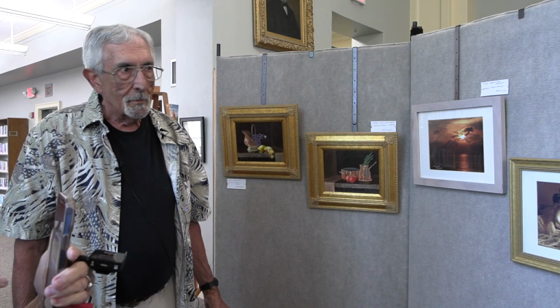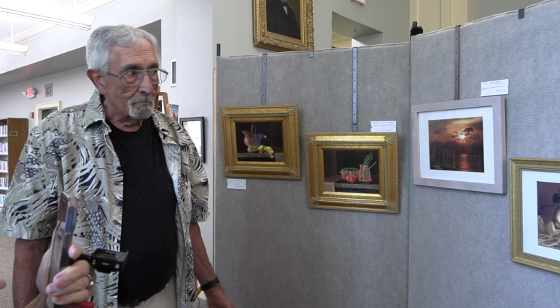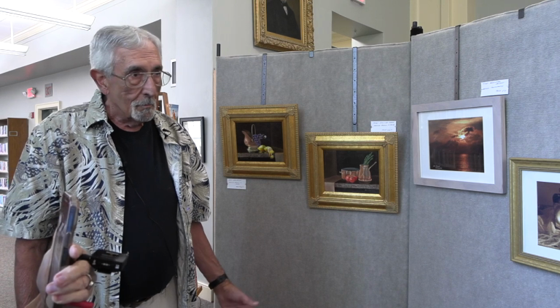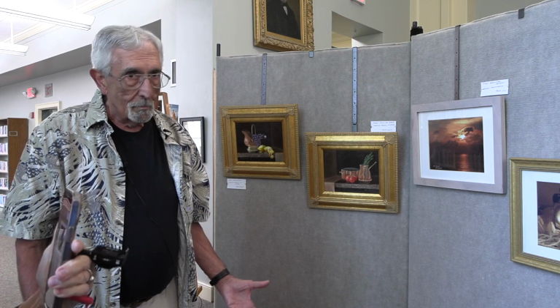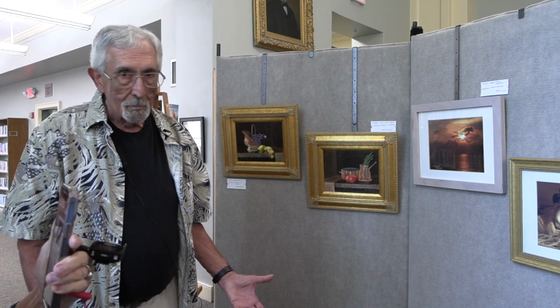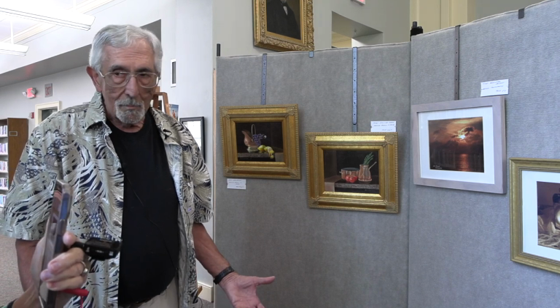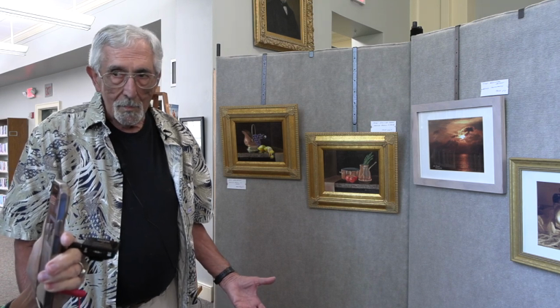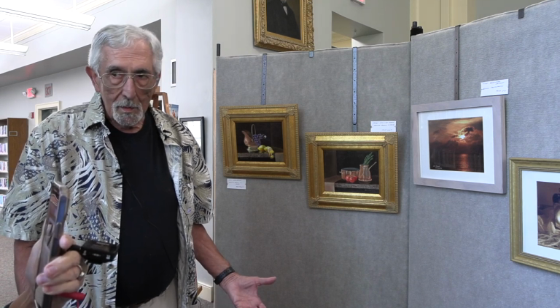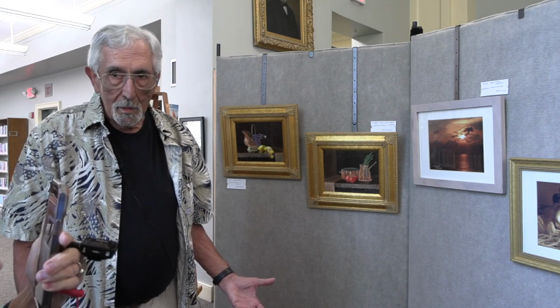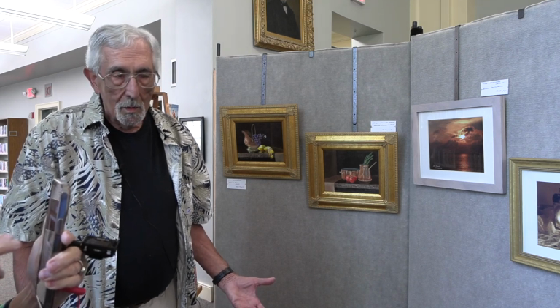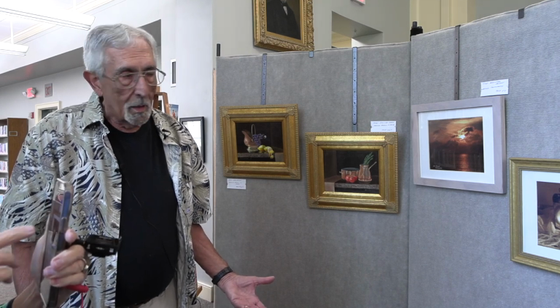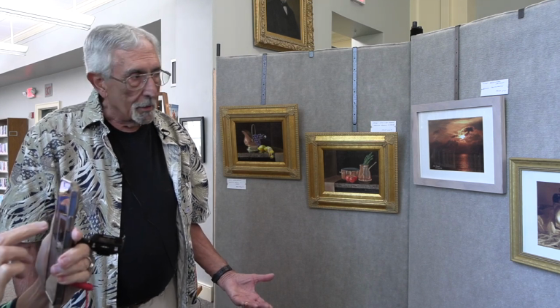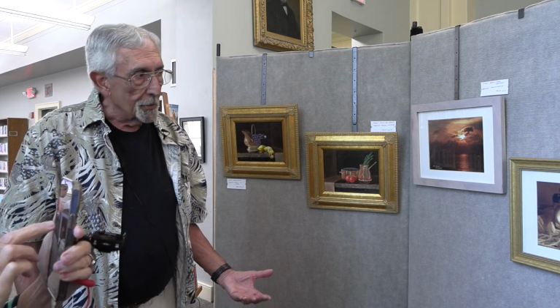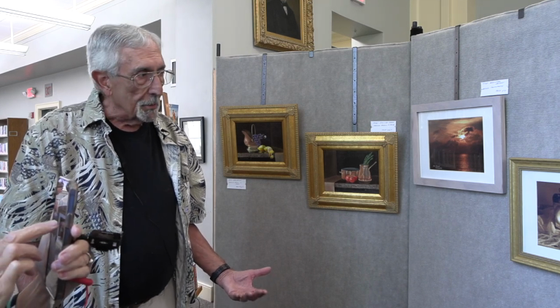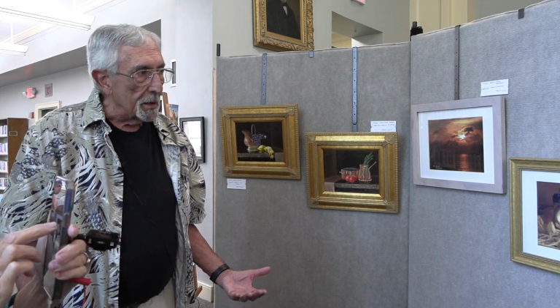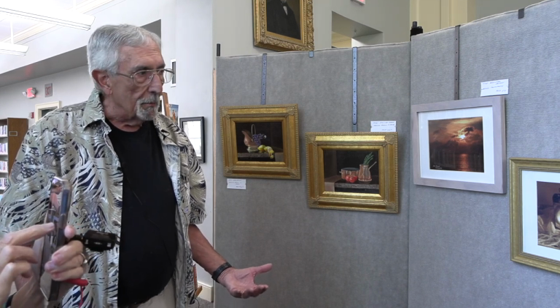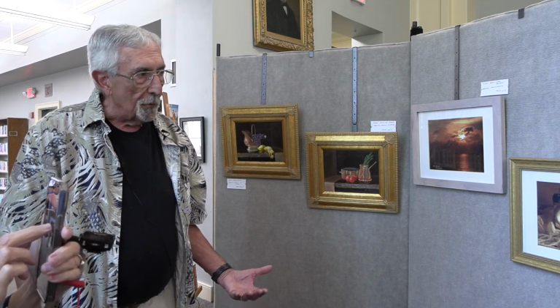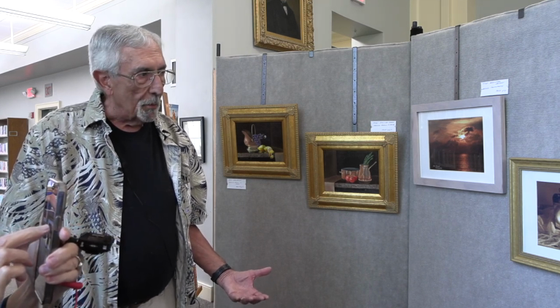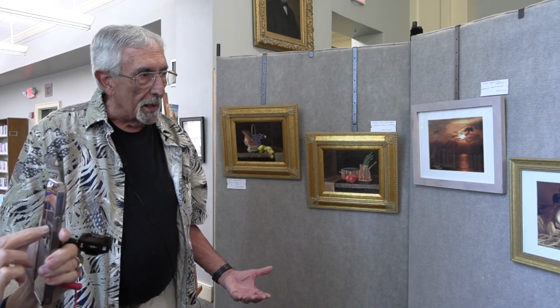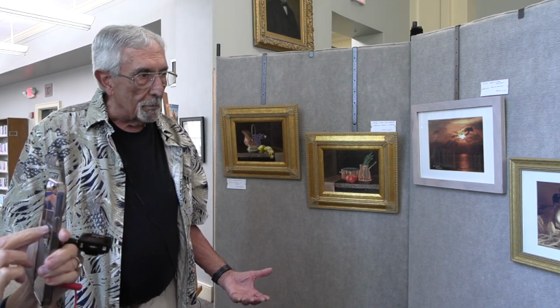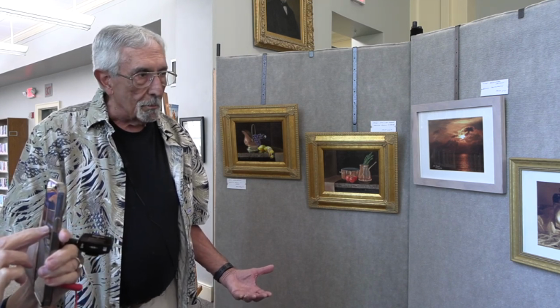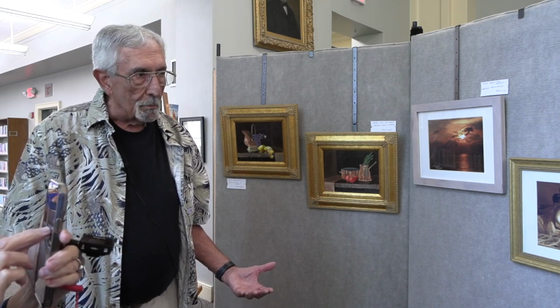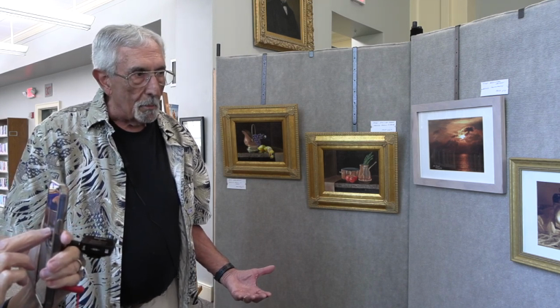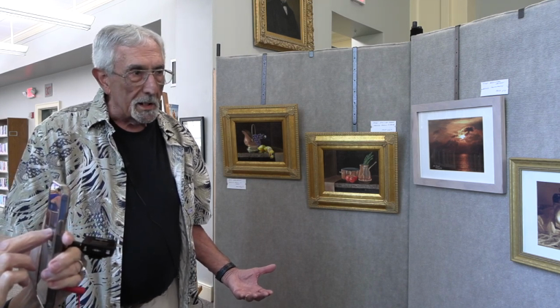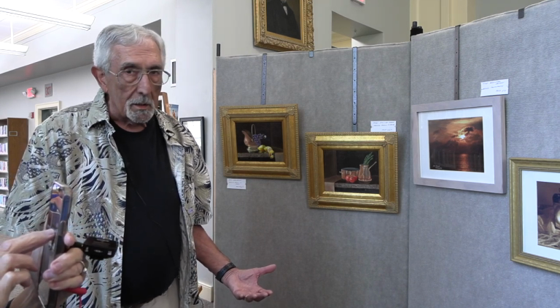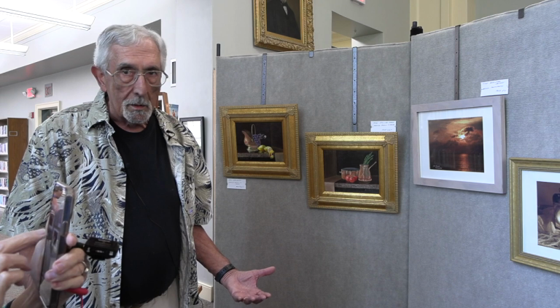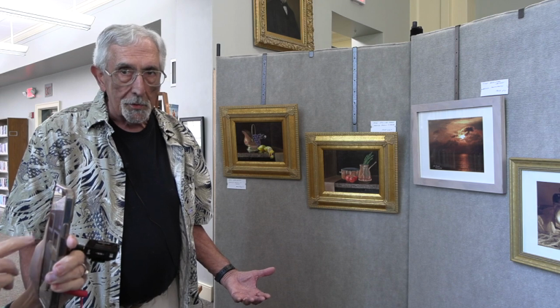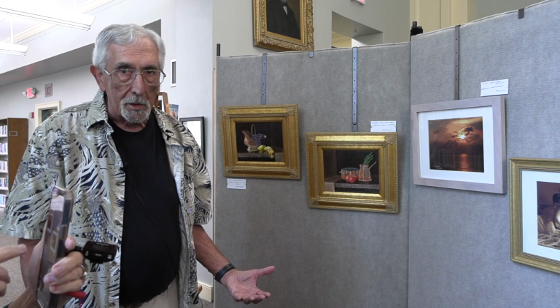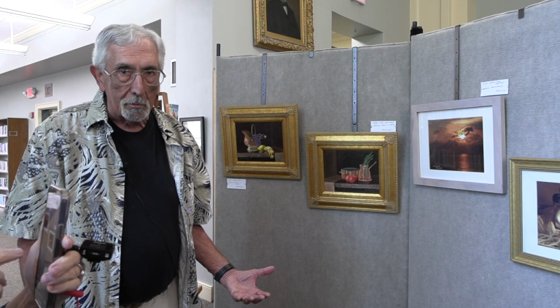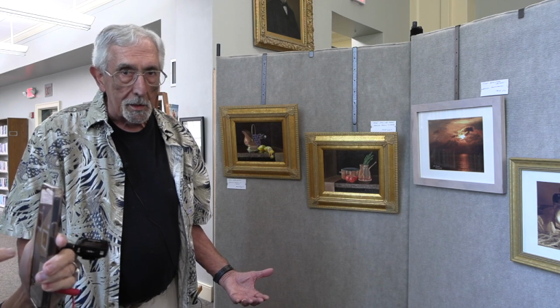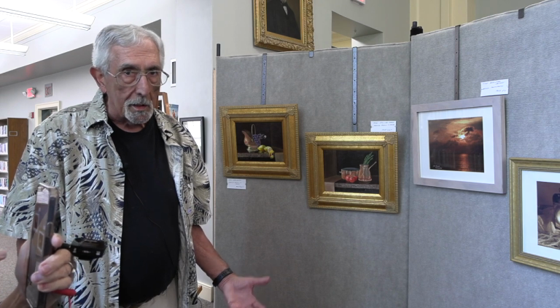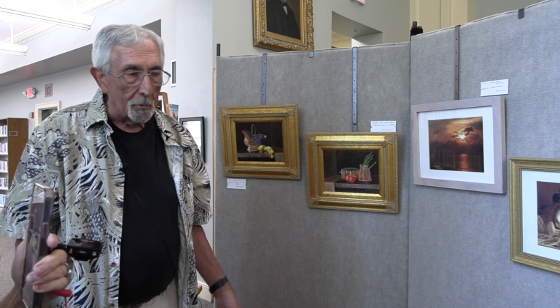What kind of camera did you use? I used a medium format Mamiya C3 camera.